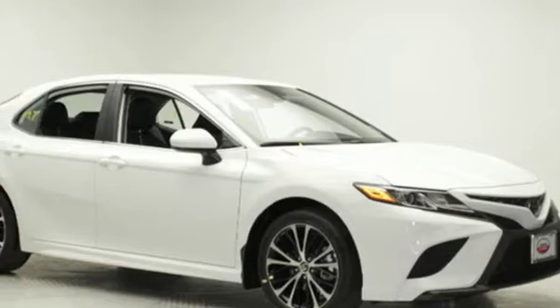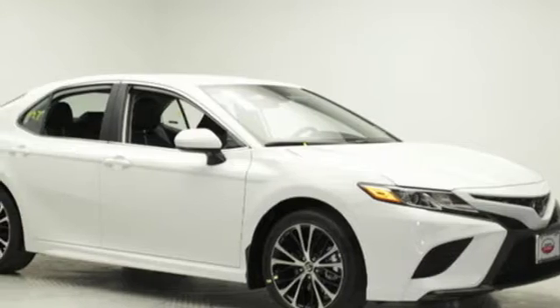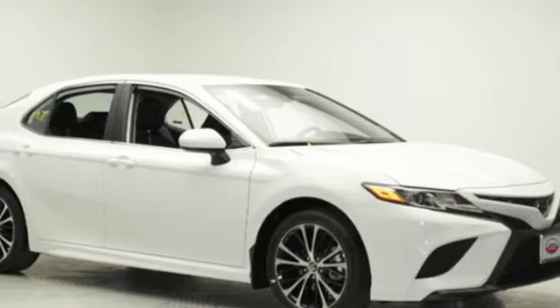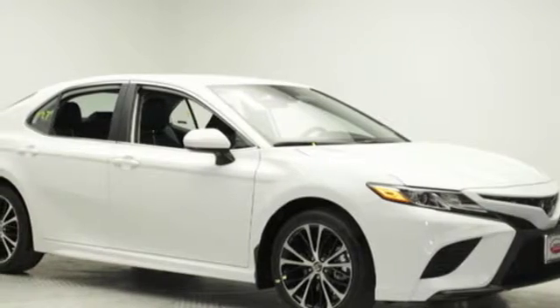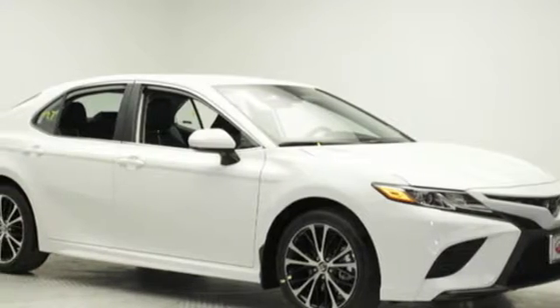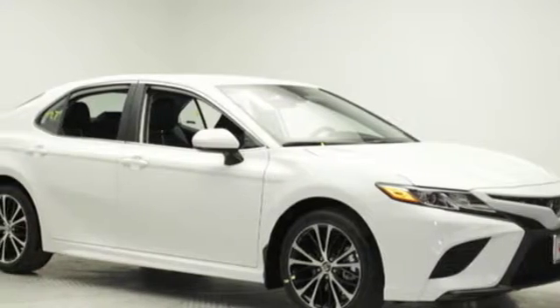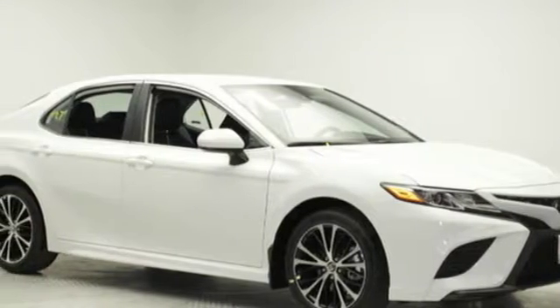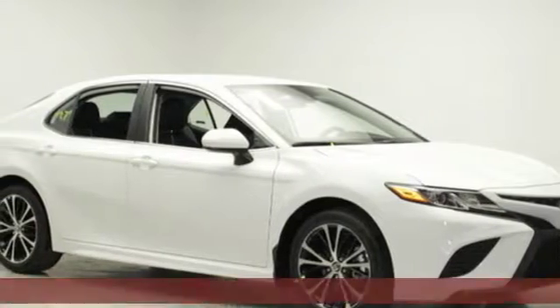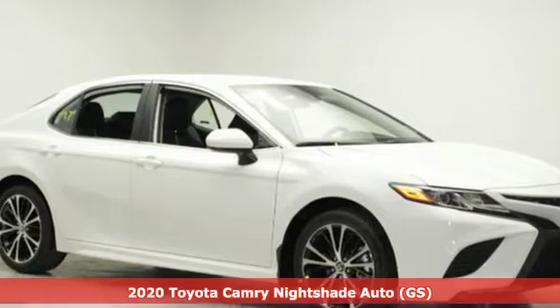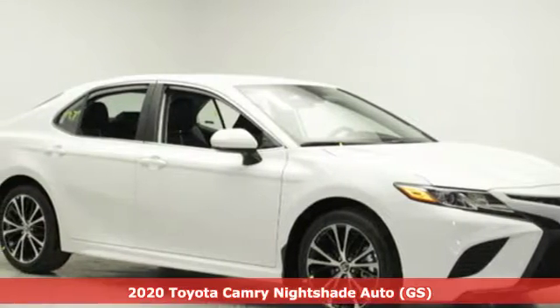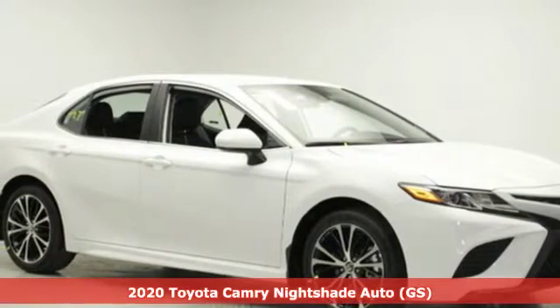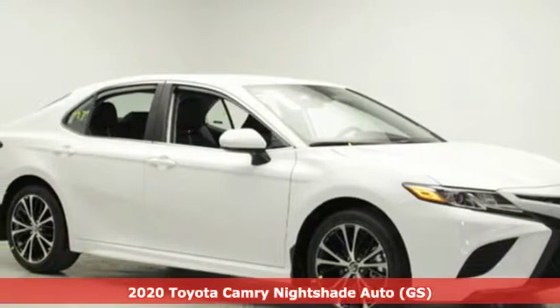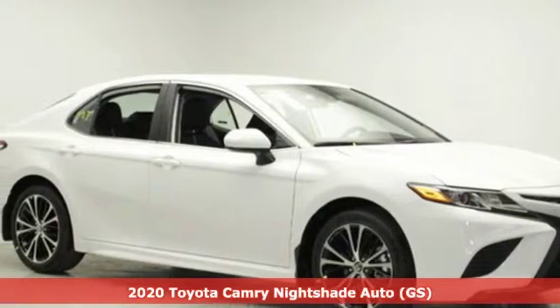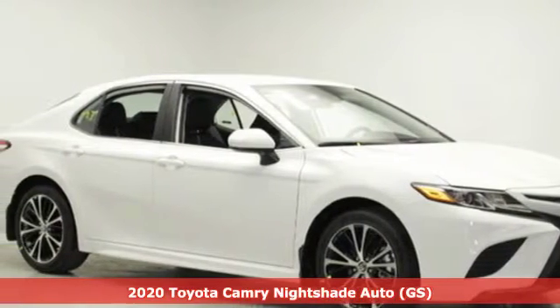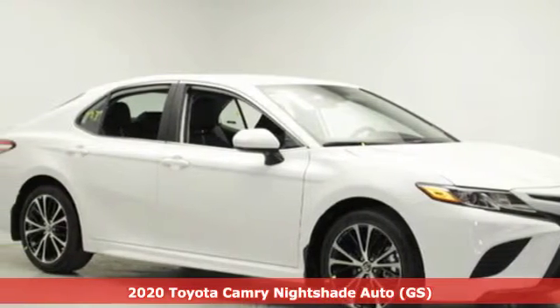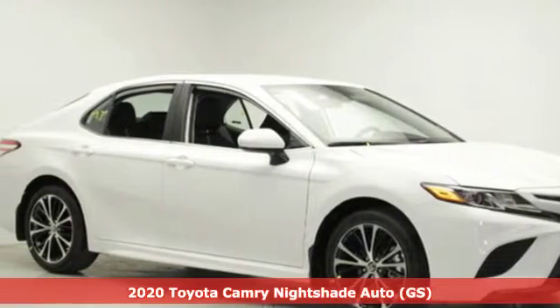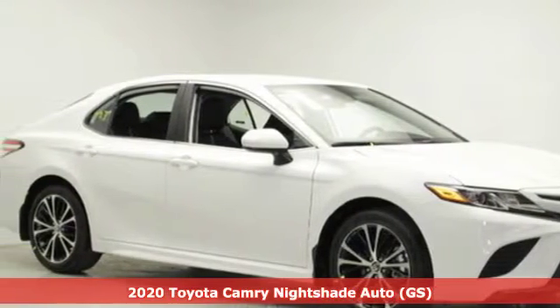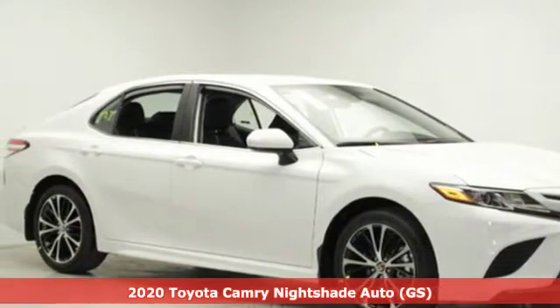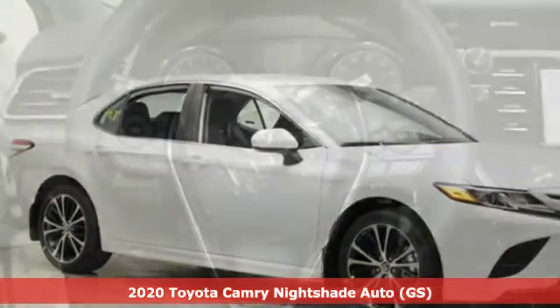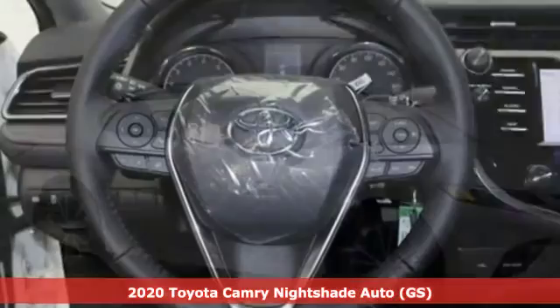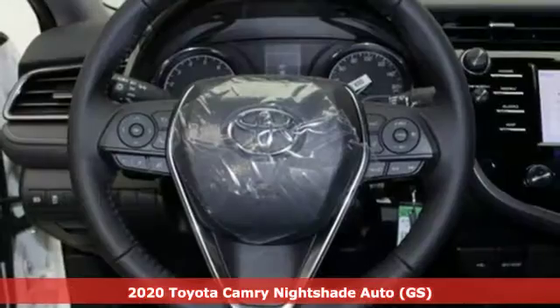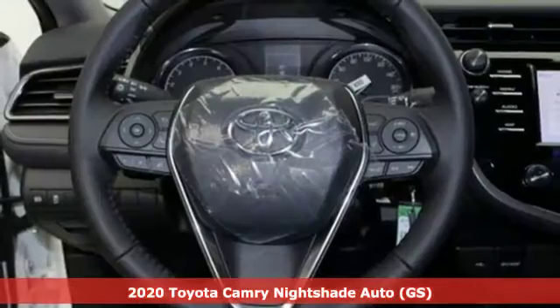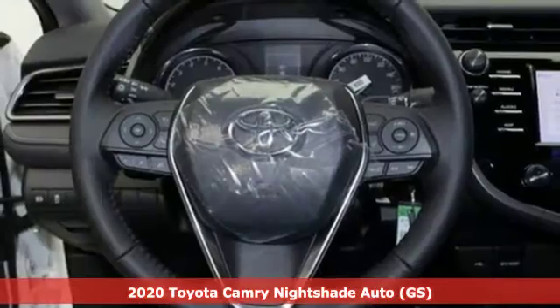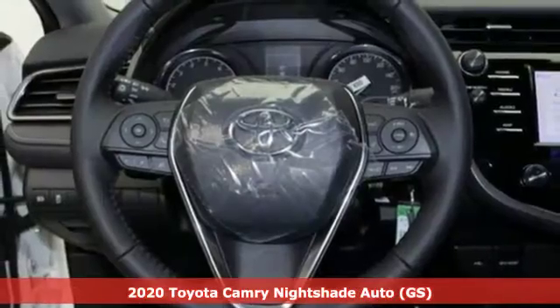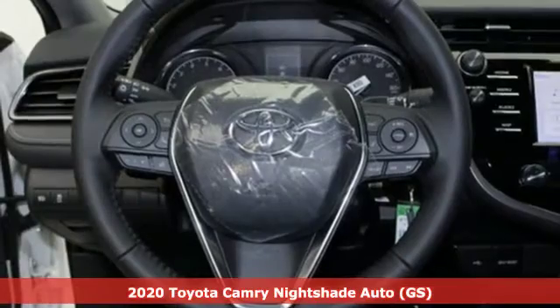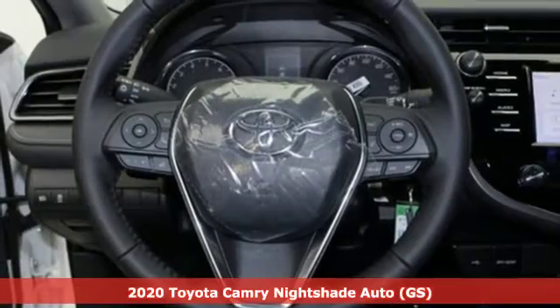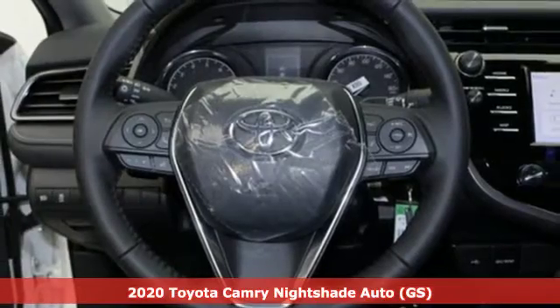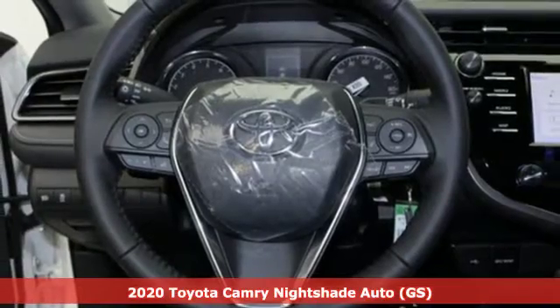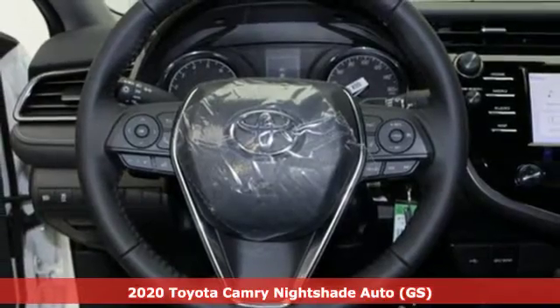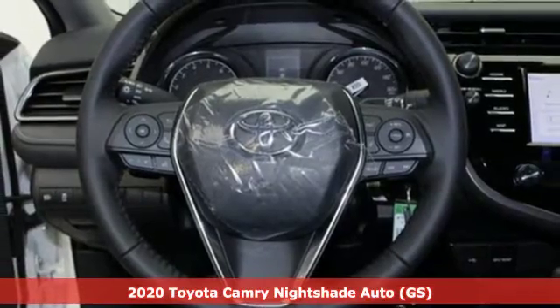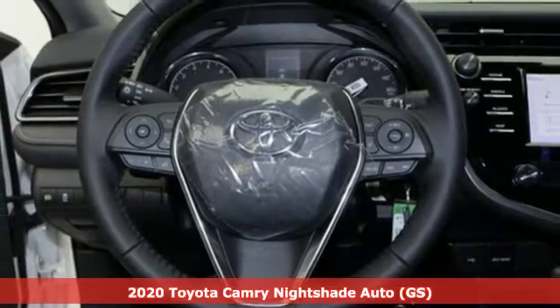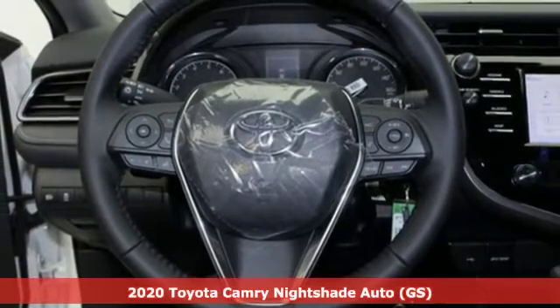Here's a new 2020 Toyota Camry. Toyota: steered by ingenuity, driven by passion.